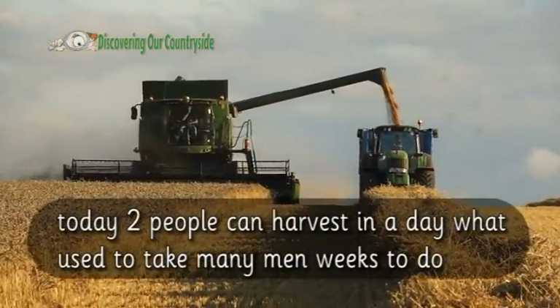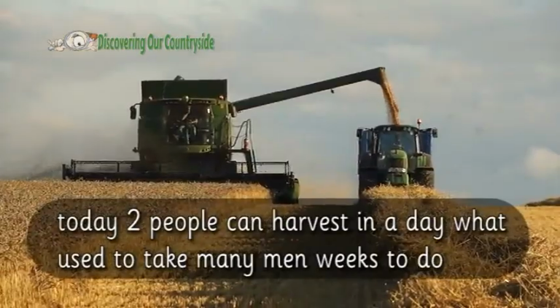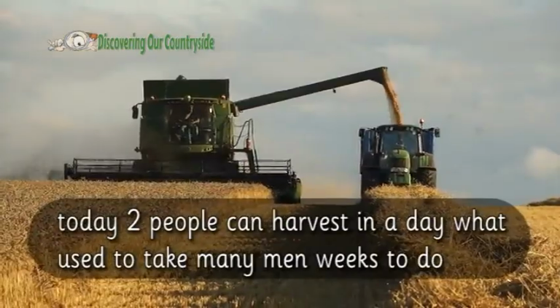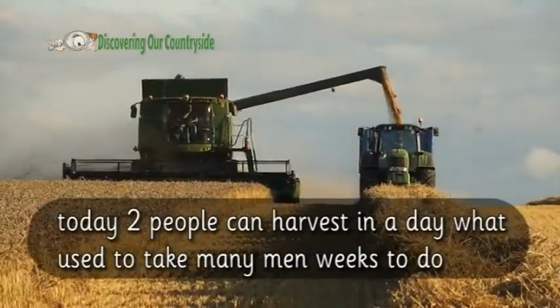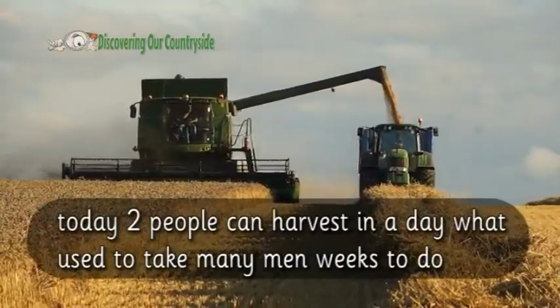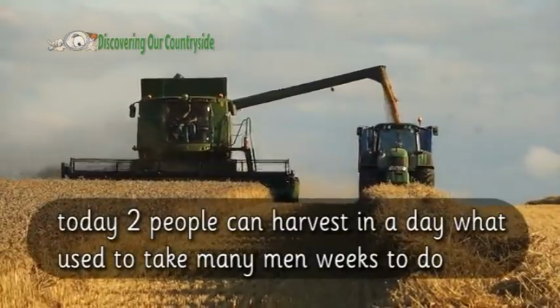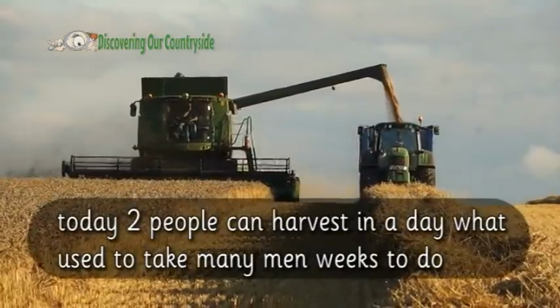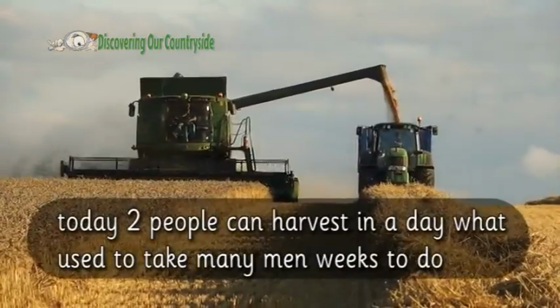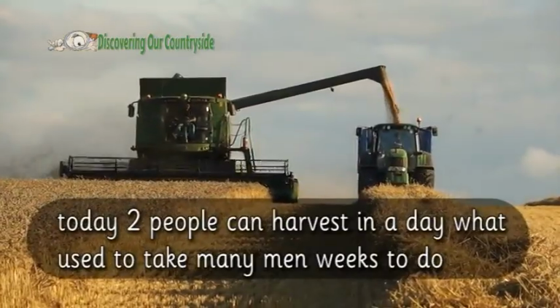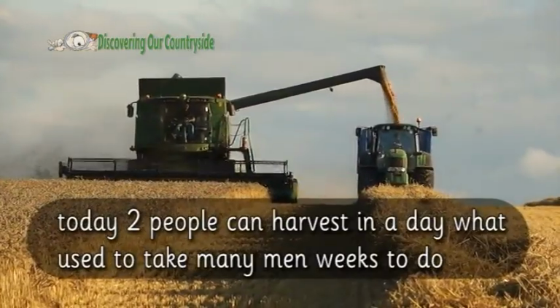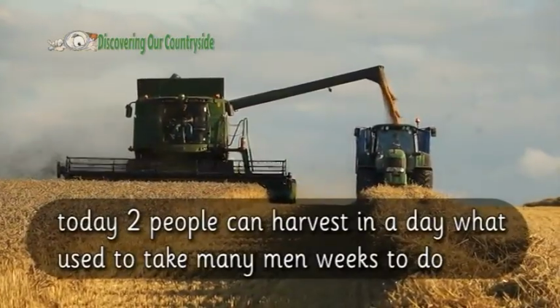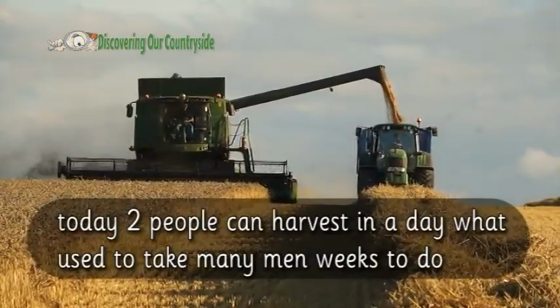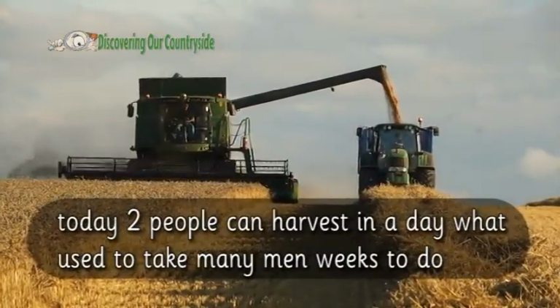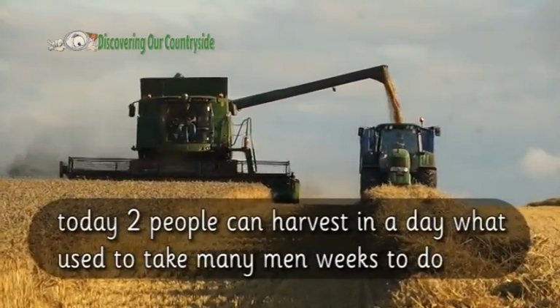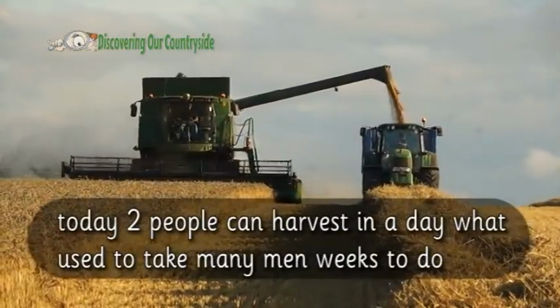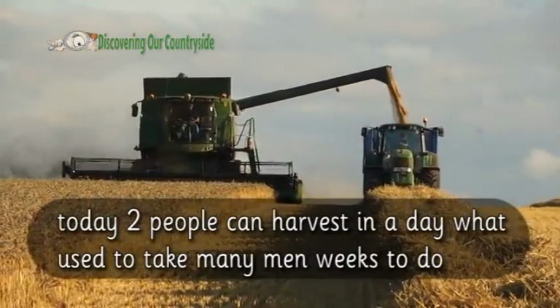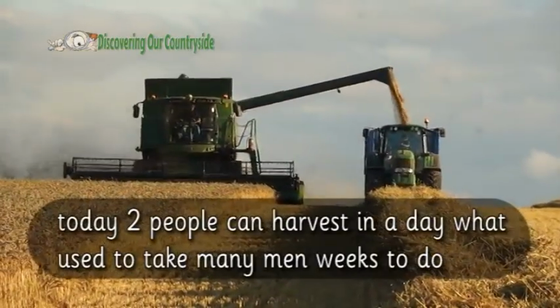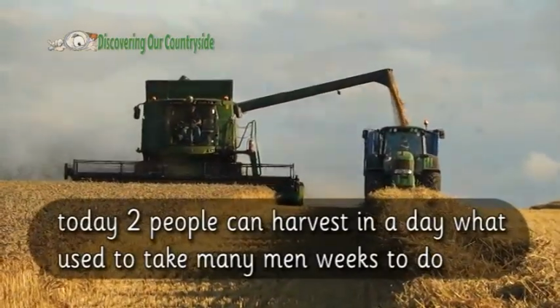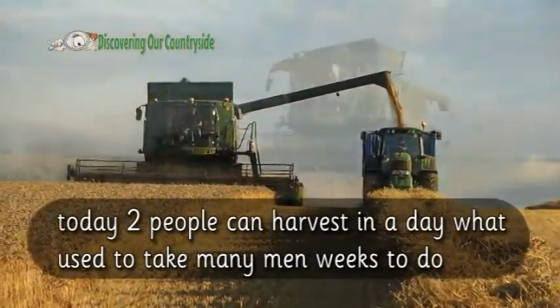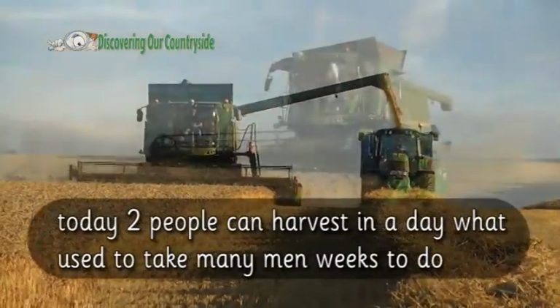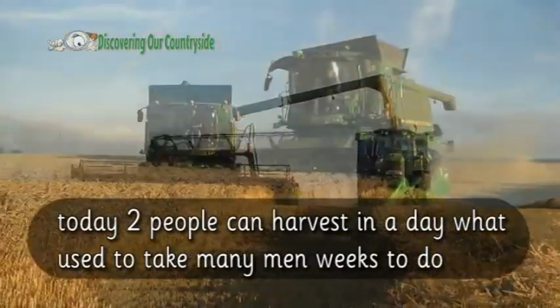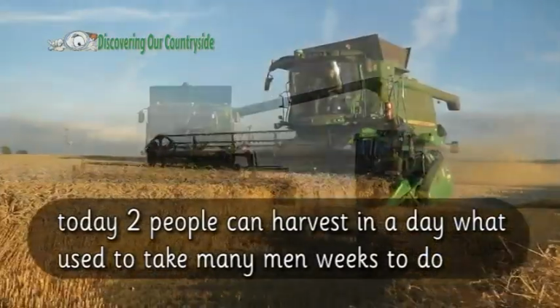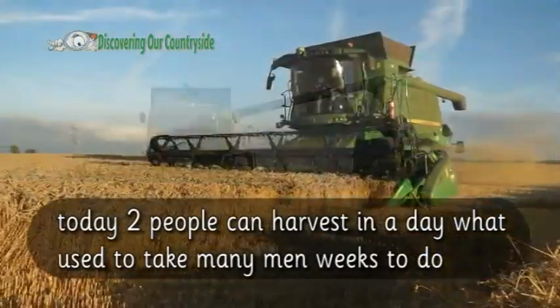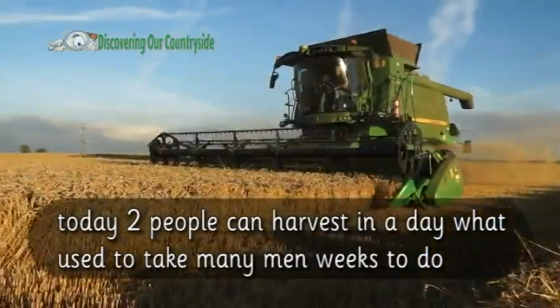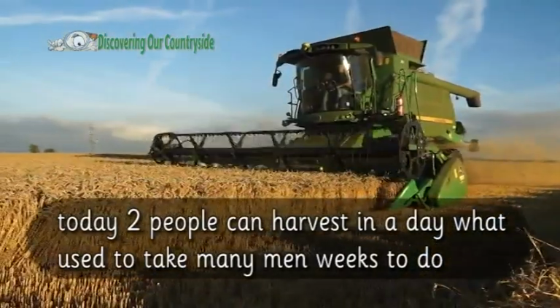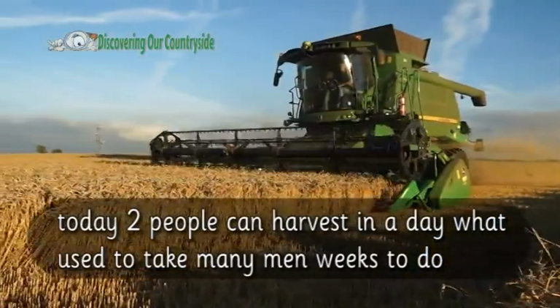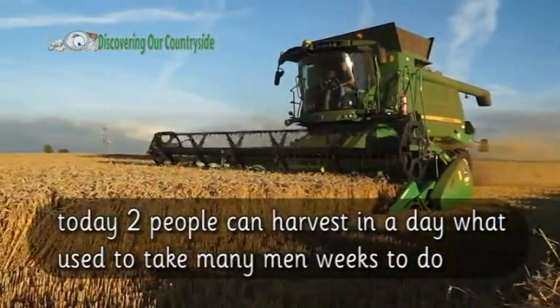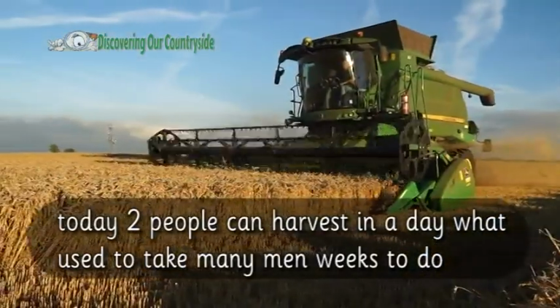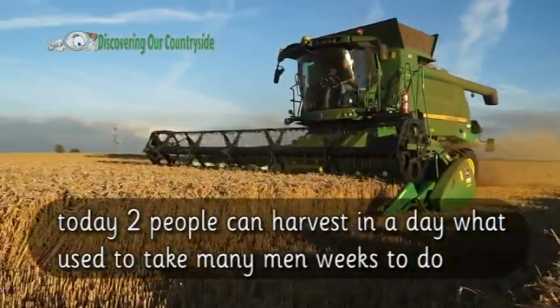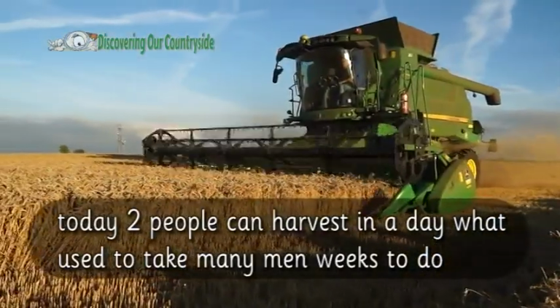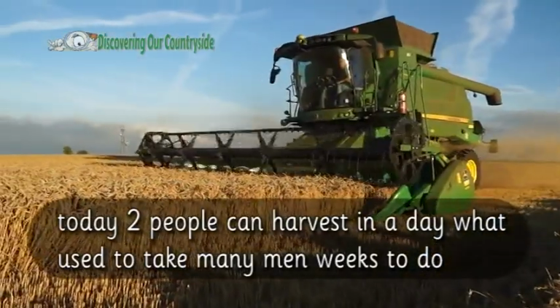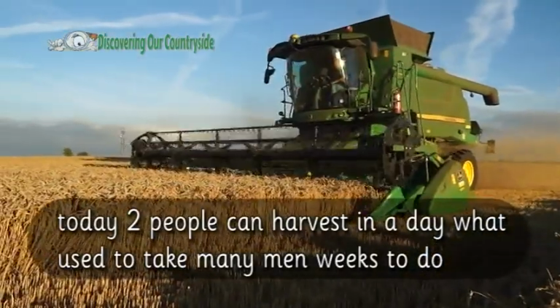Today two people can harvest in a day what used to take many men weeks to do.